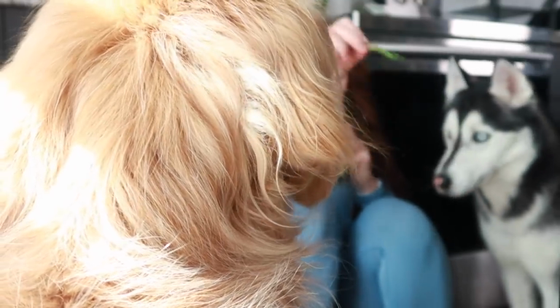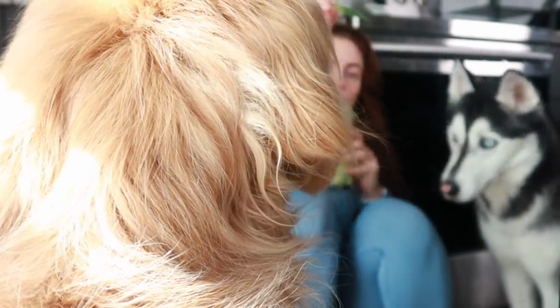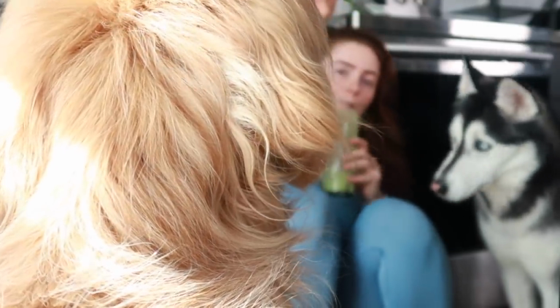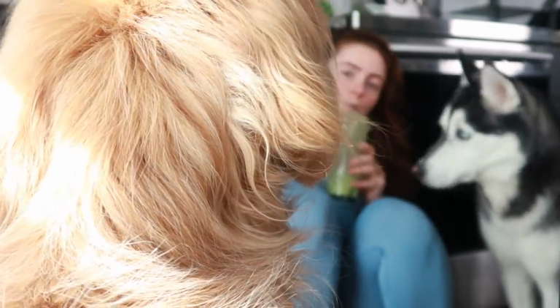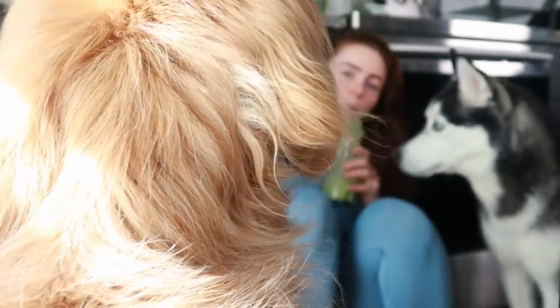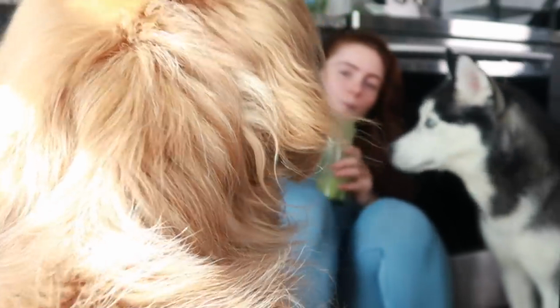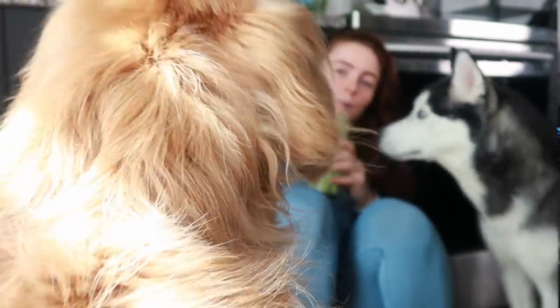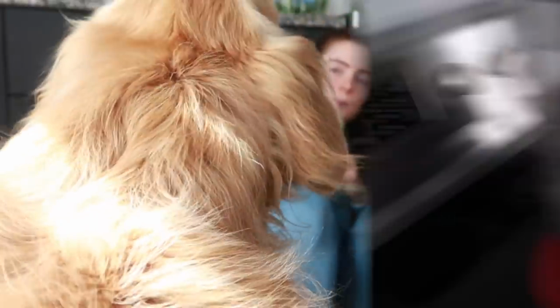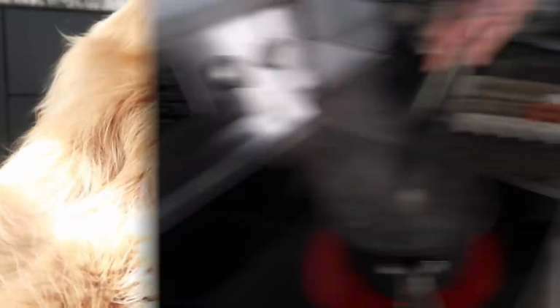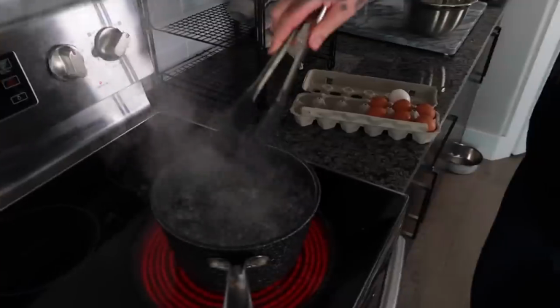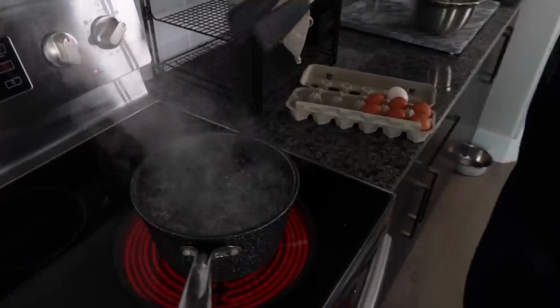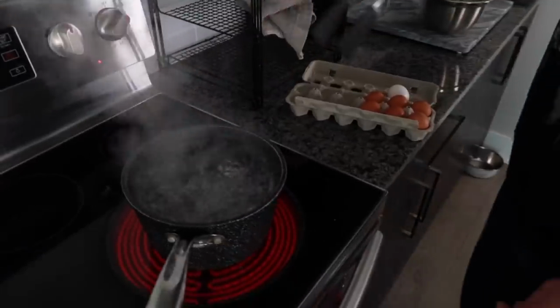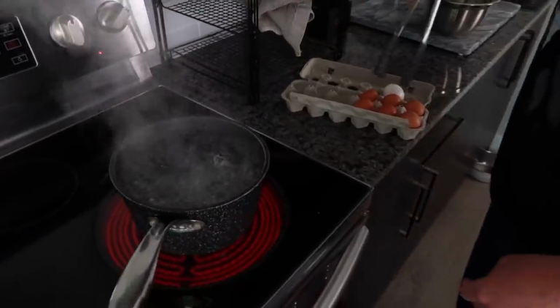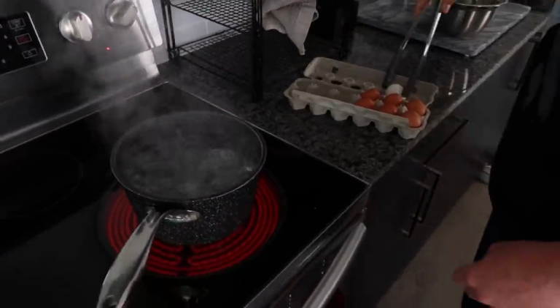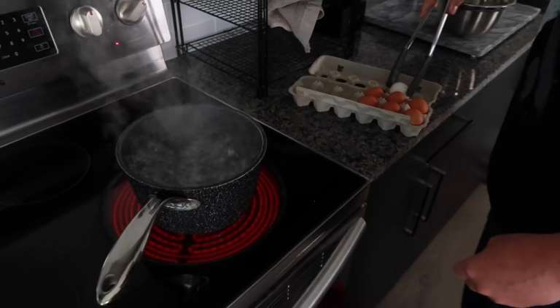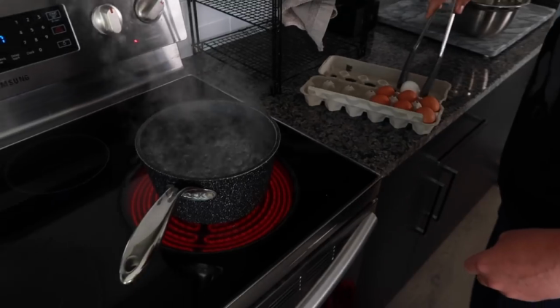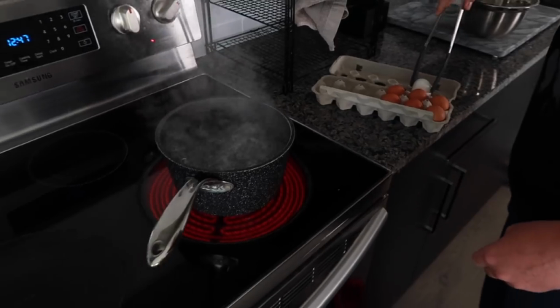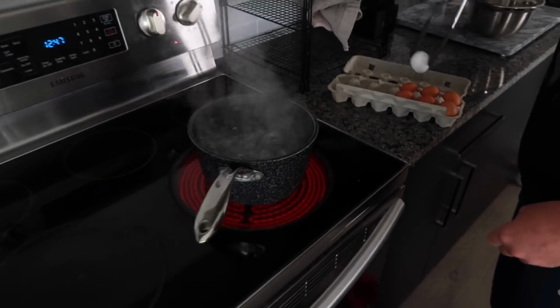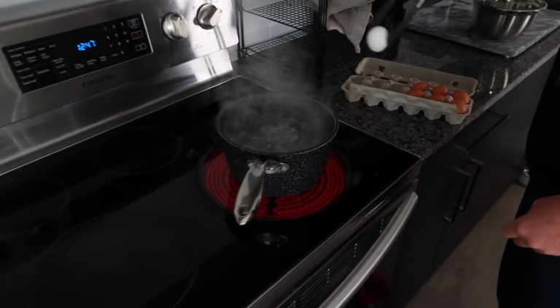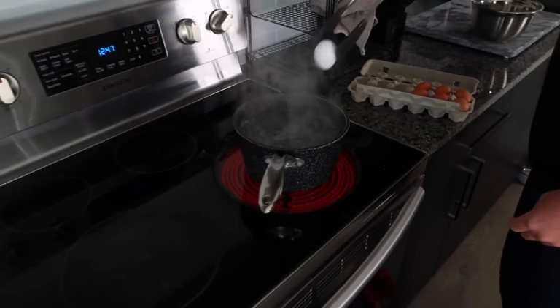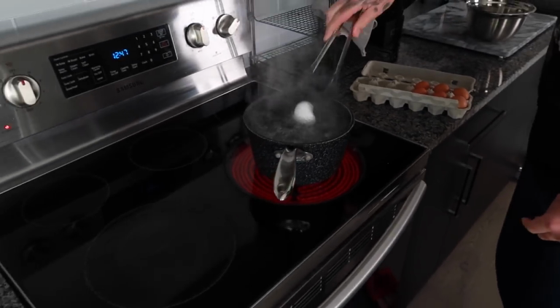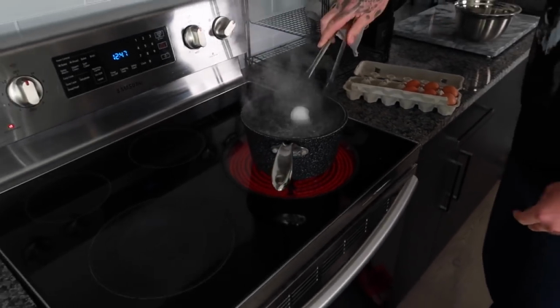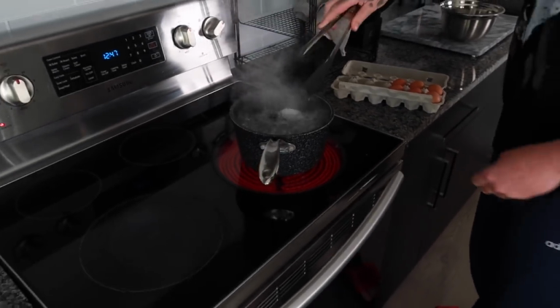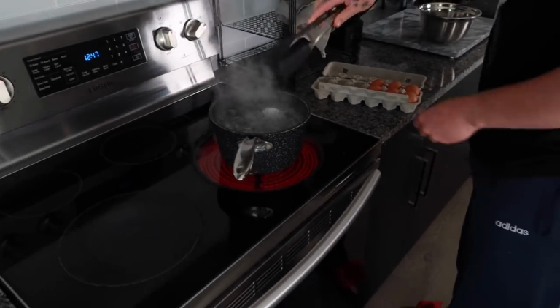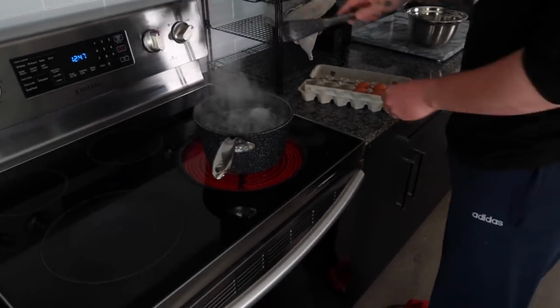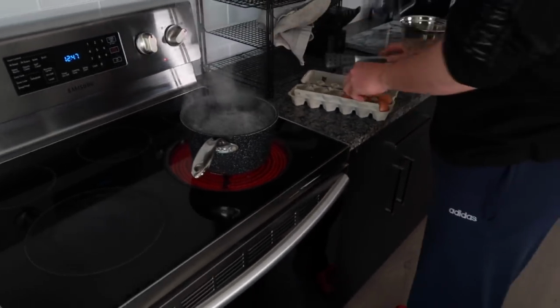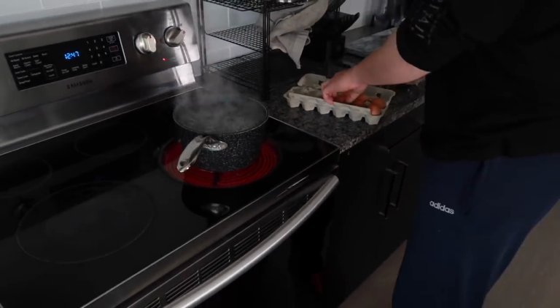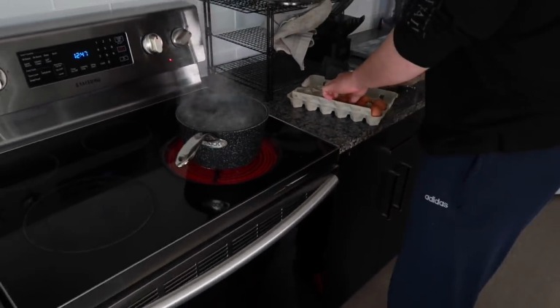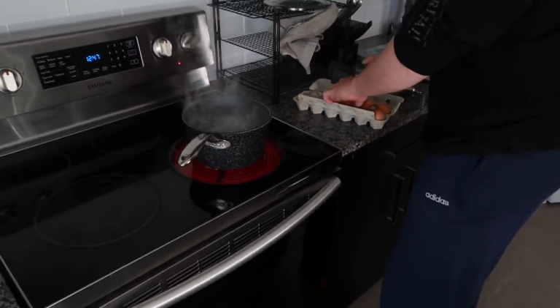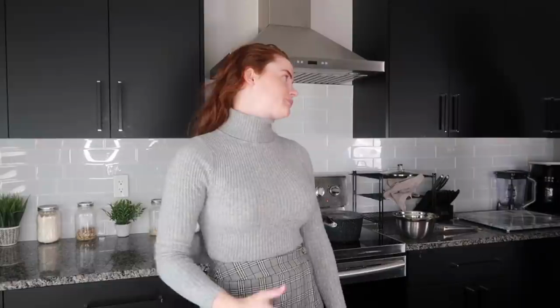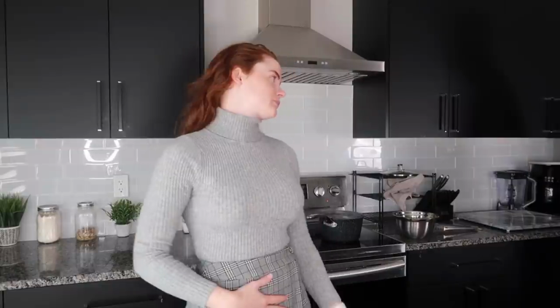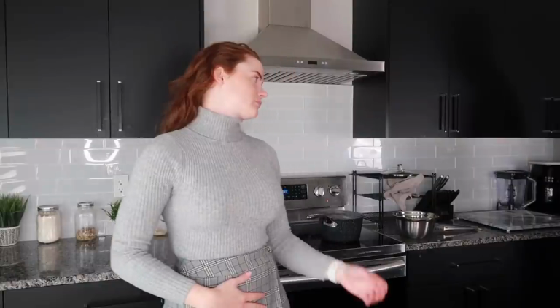Great, show time Jeff! It is your time to shine — making me my special eggs.